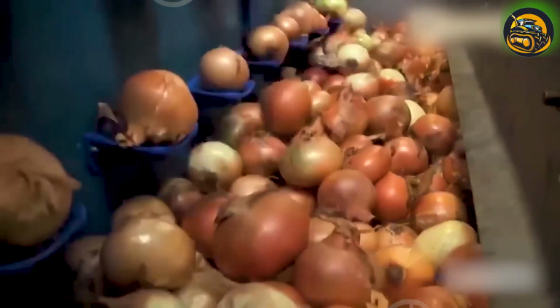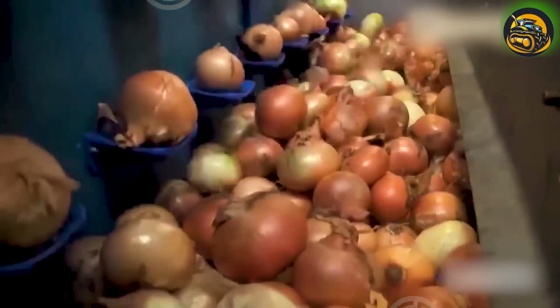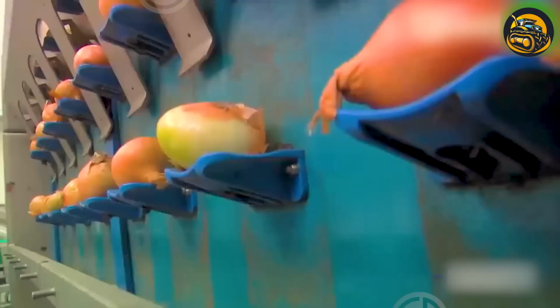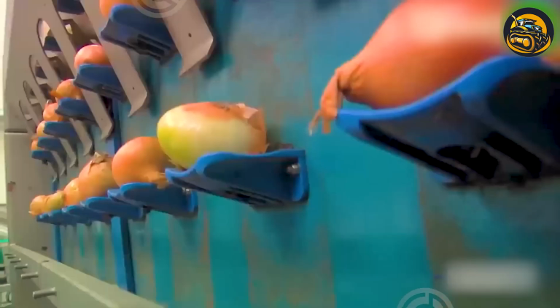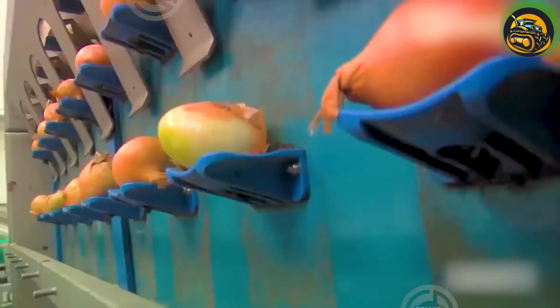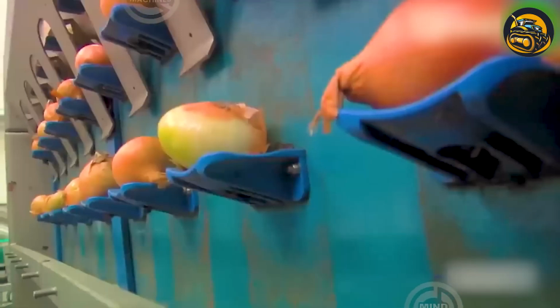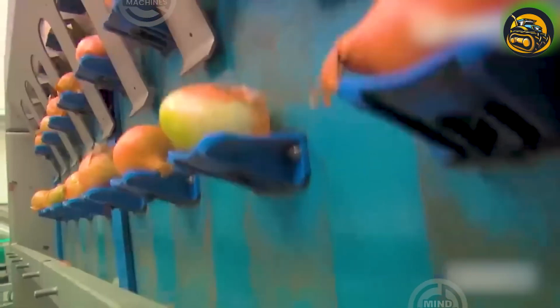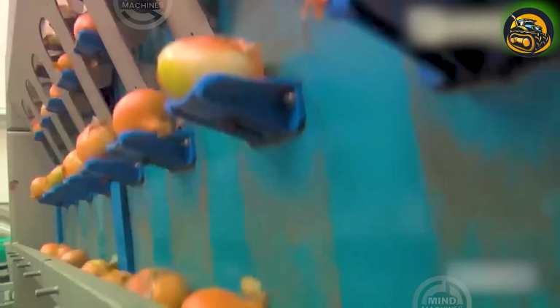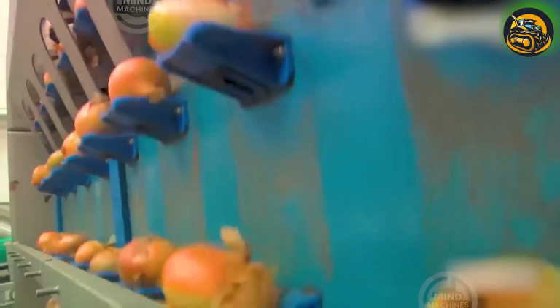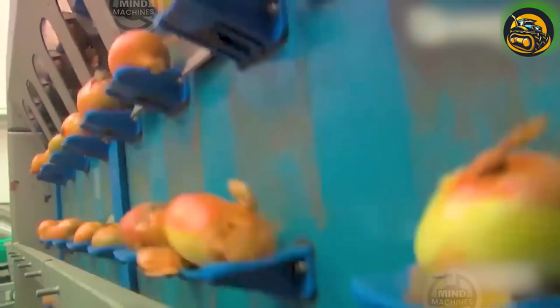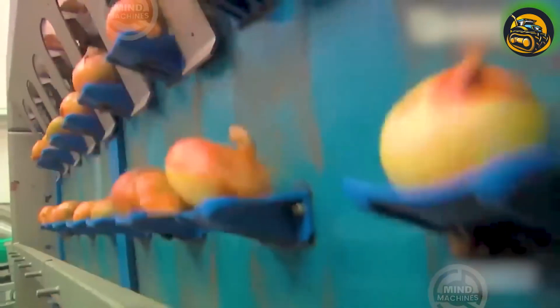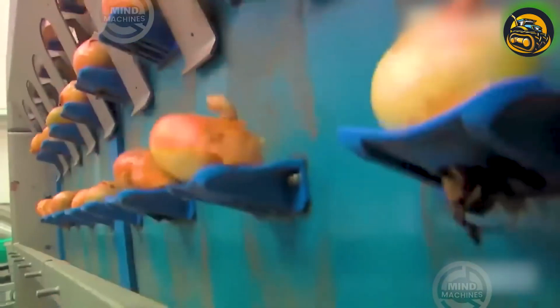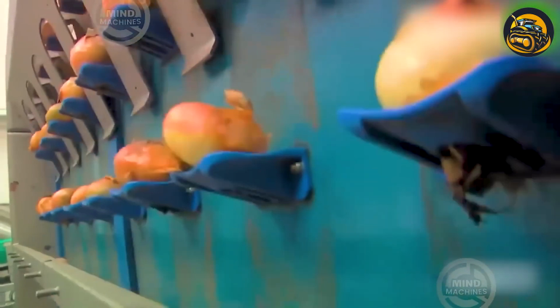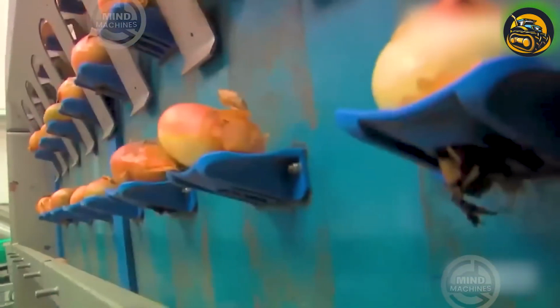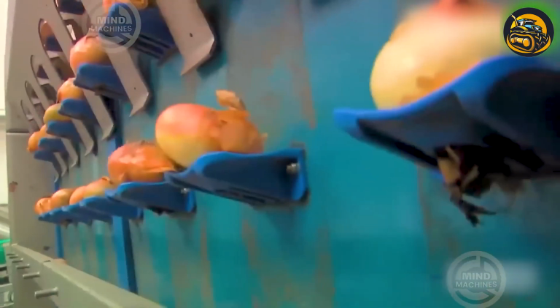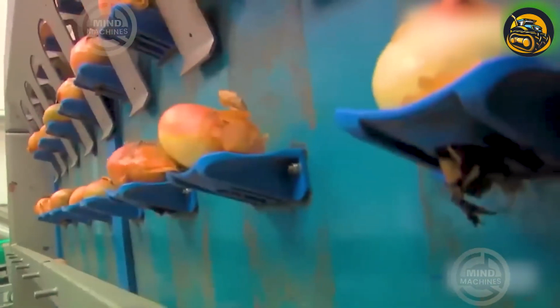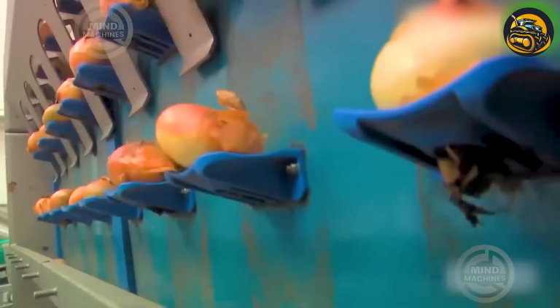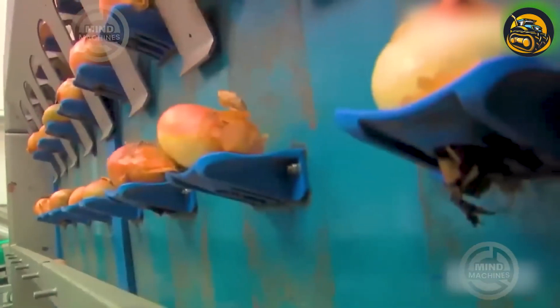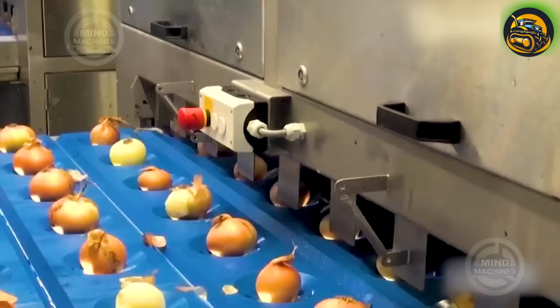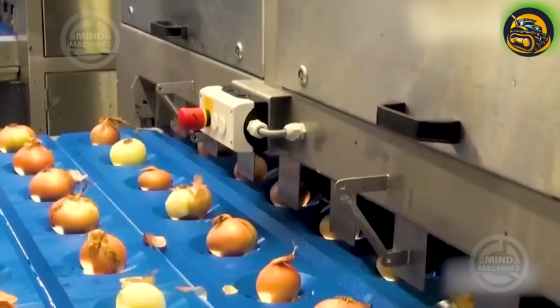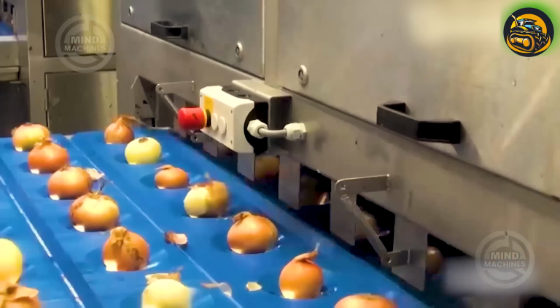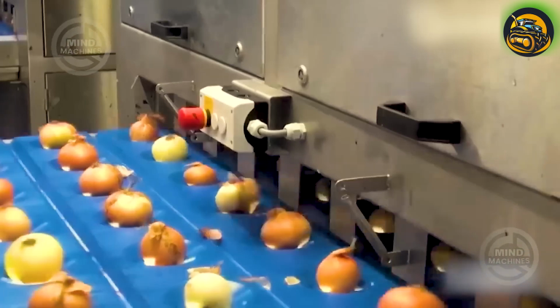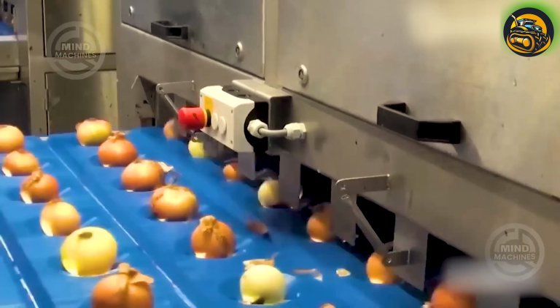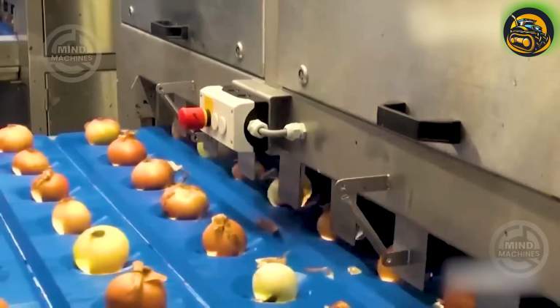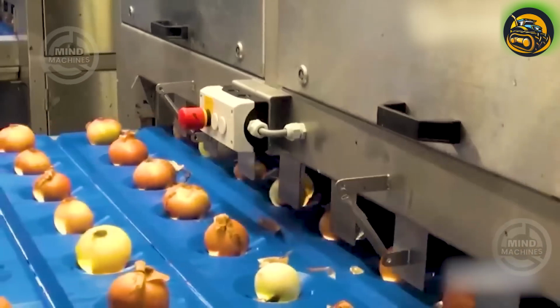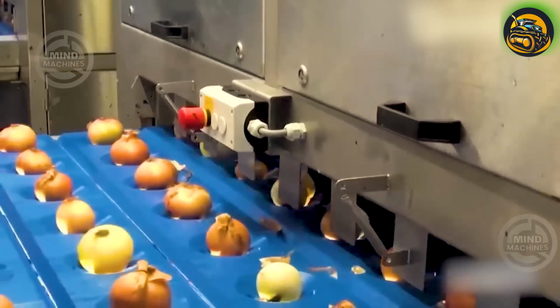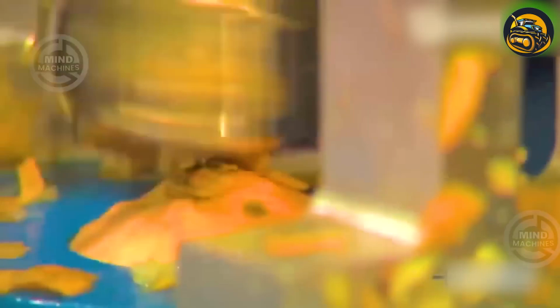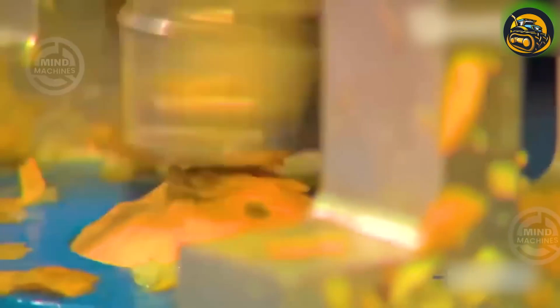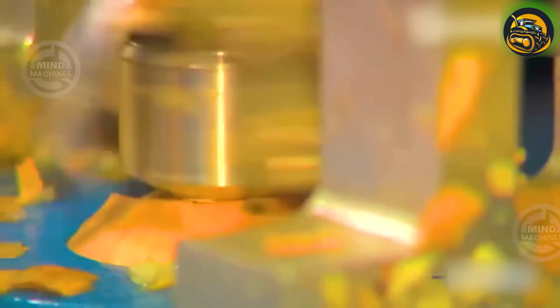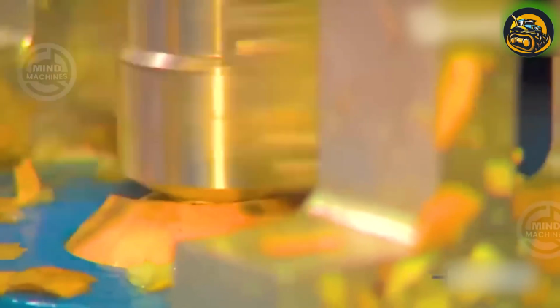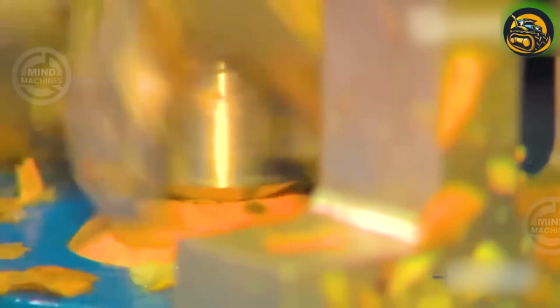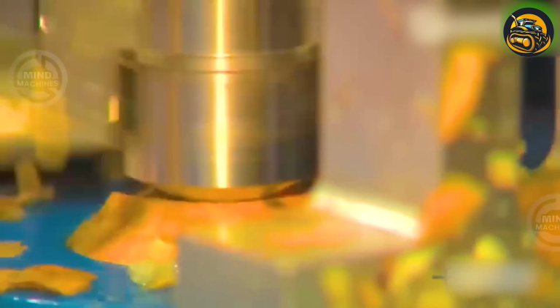Peeling onions has never been this easy, thanks to this incredible peeling machine.